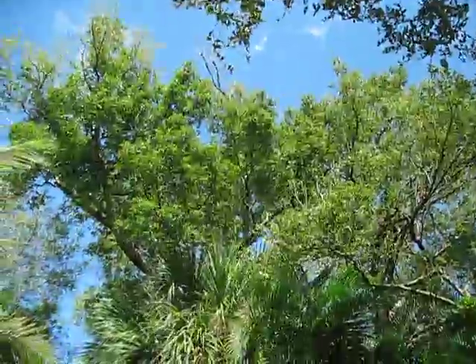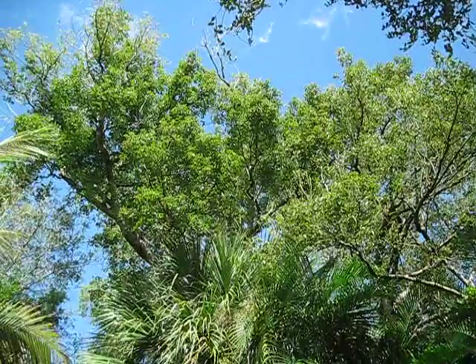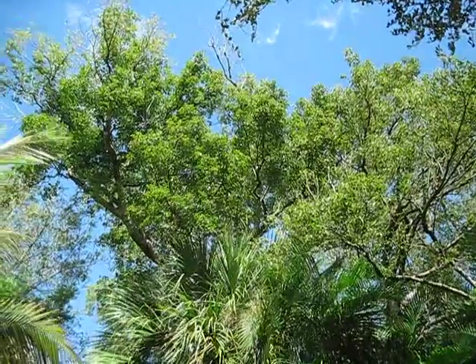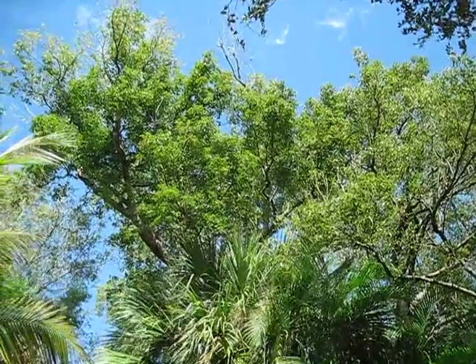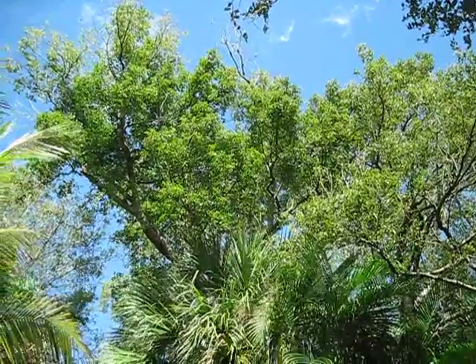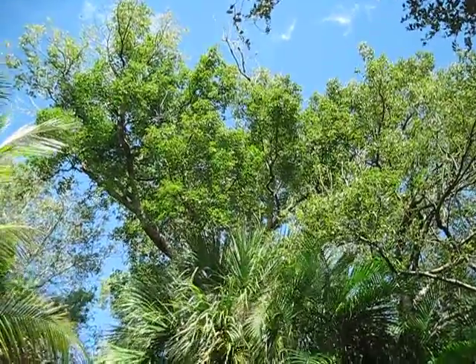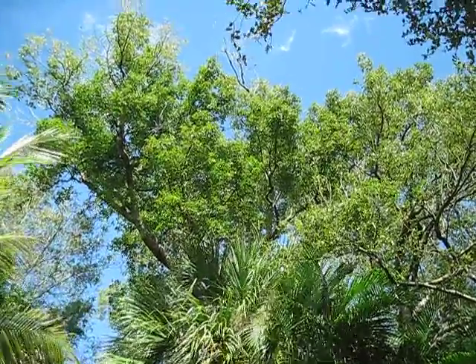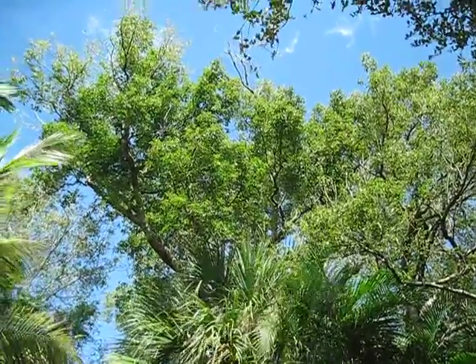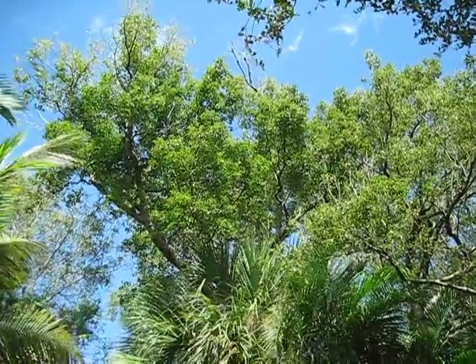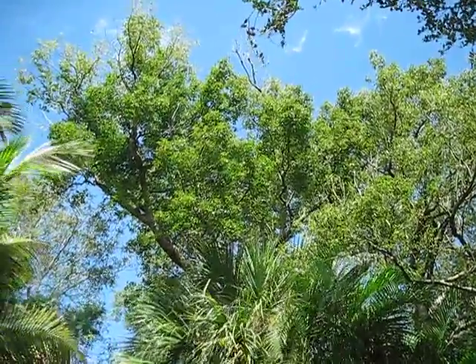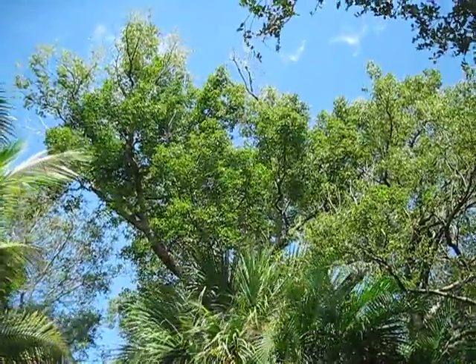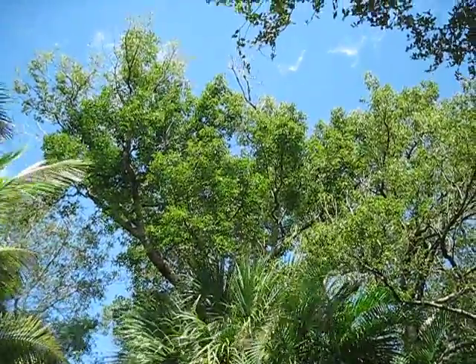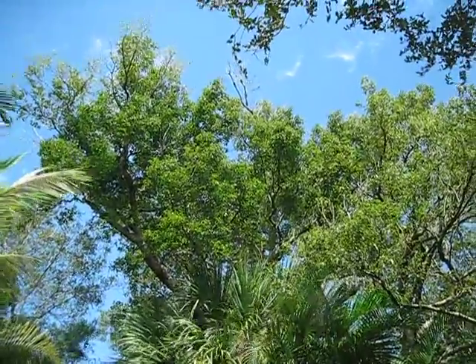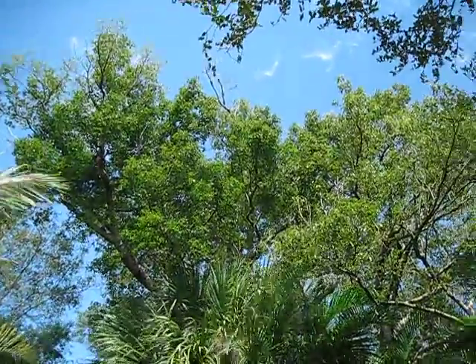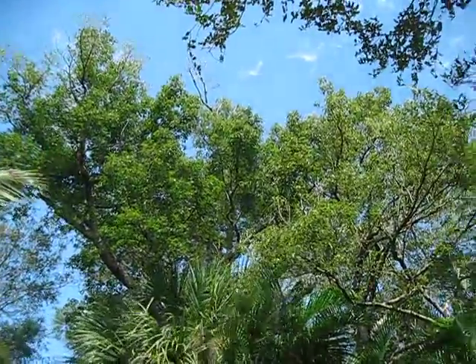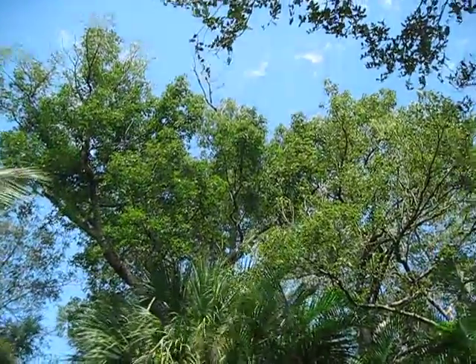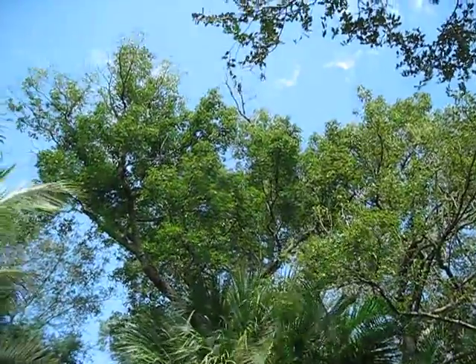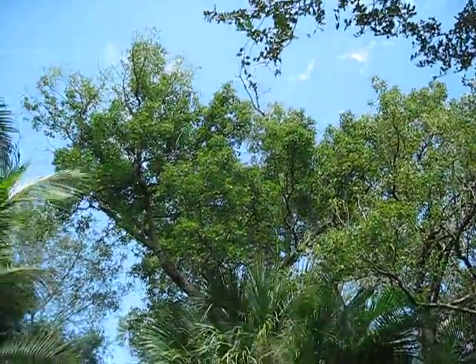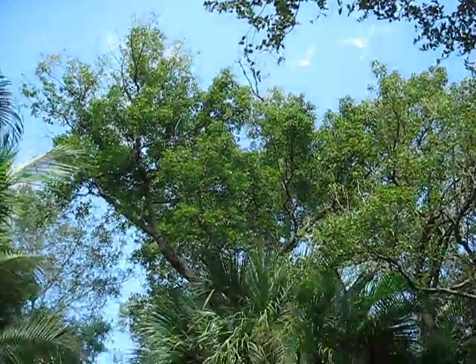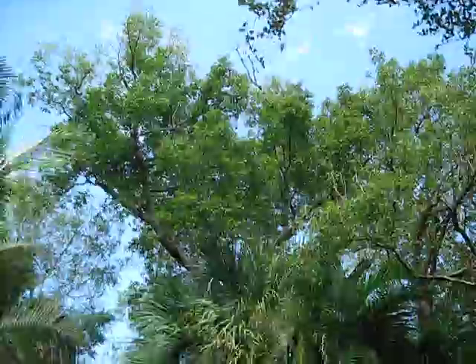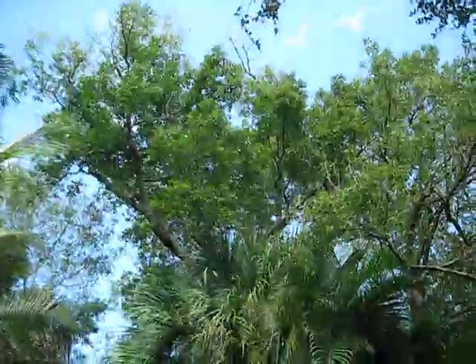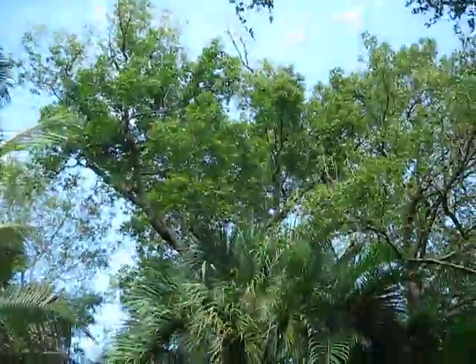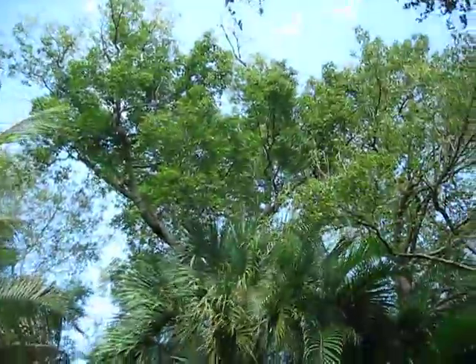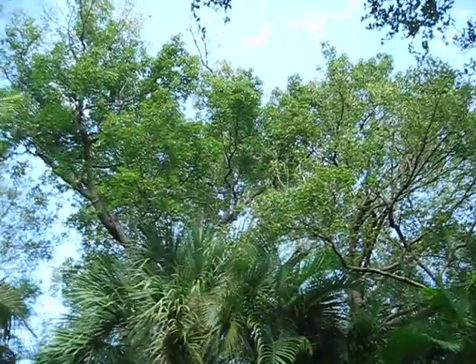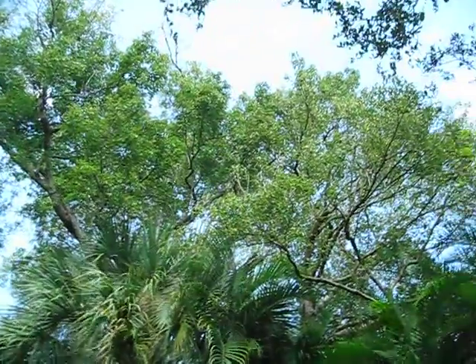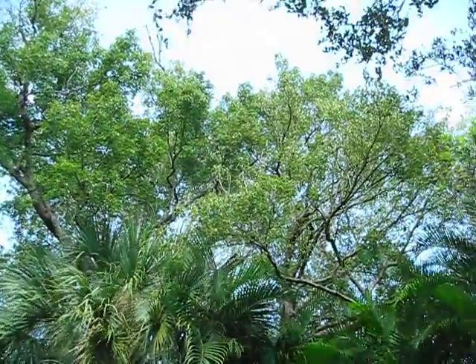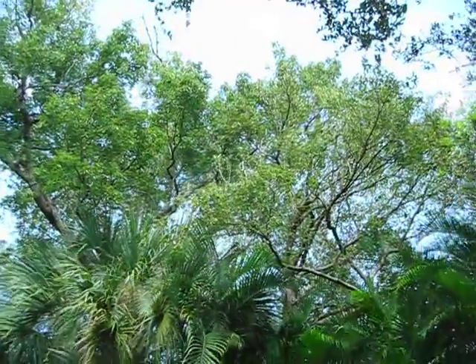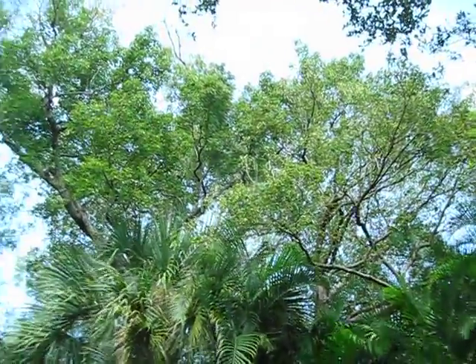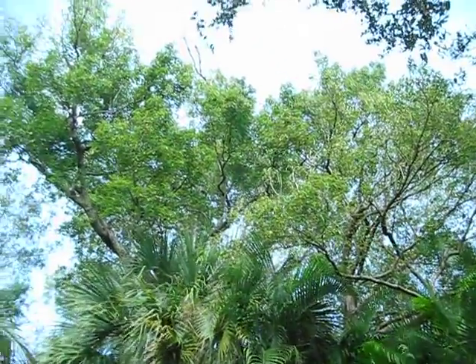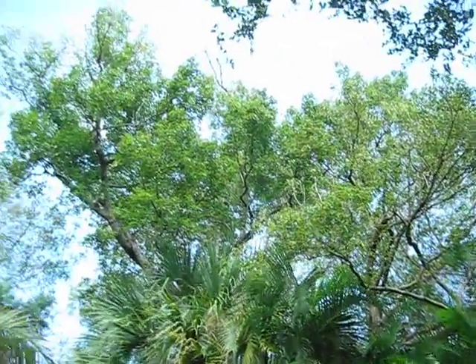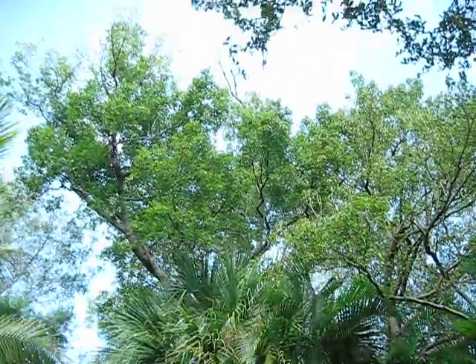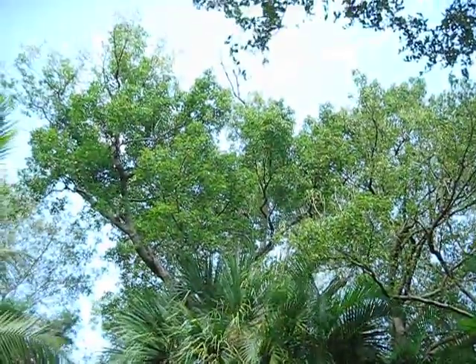So anyway, this is a camphor tree in Vero Beach. Very tall — I put it at about 45 feet overall, by about maybe 35 feet across.